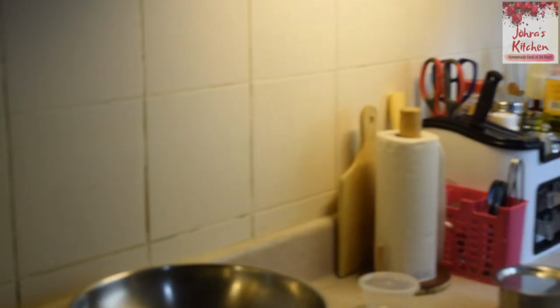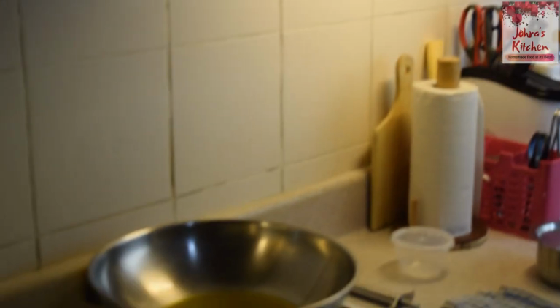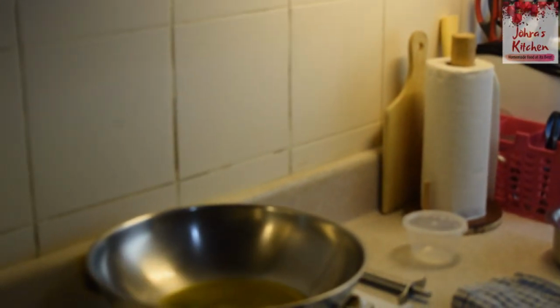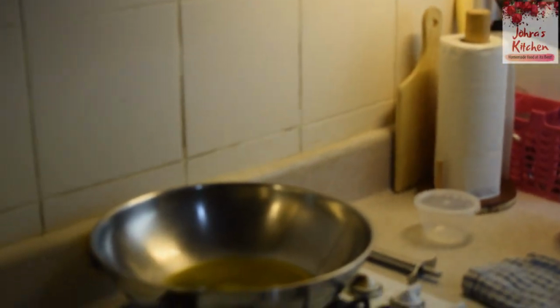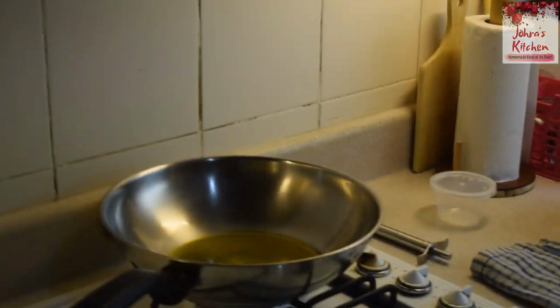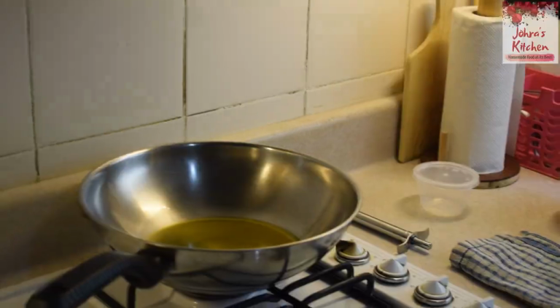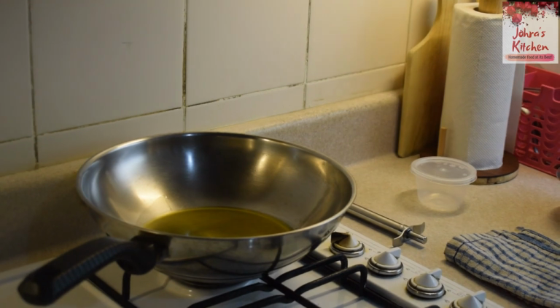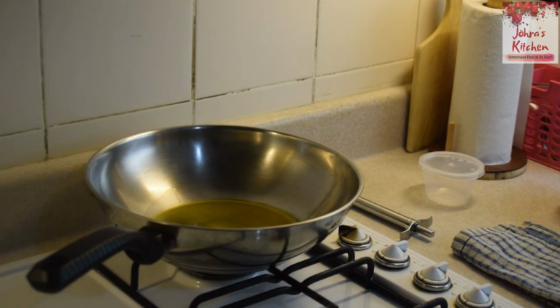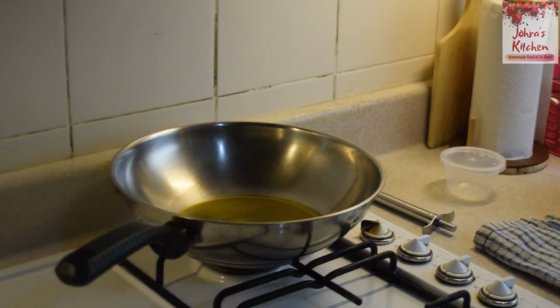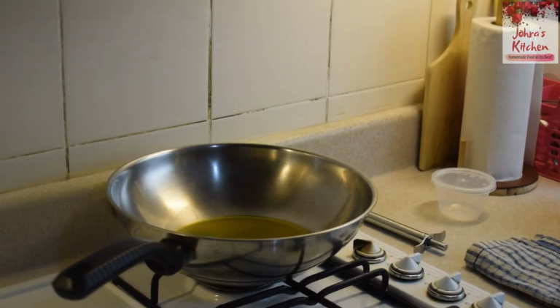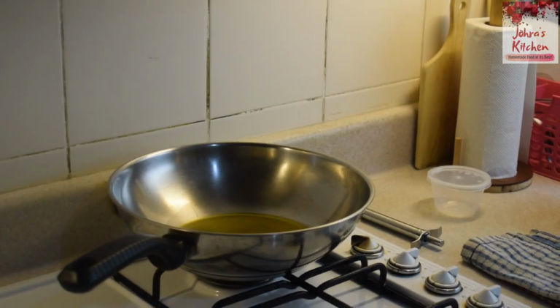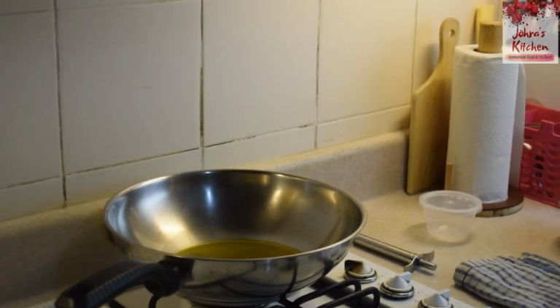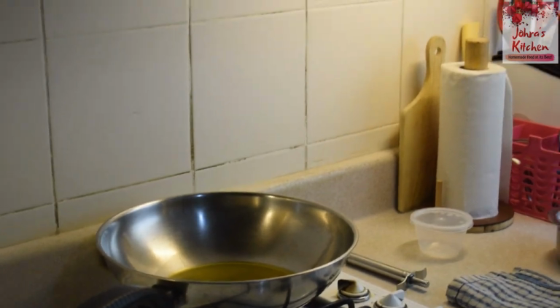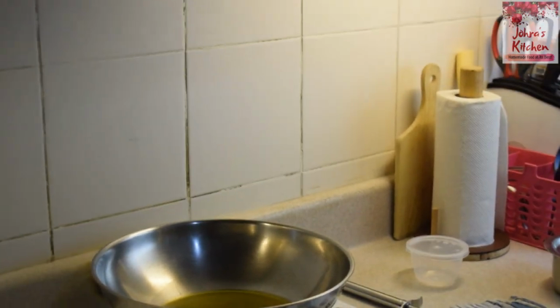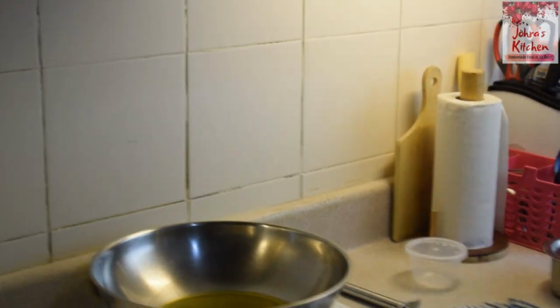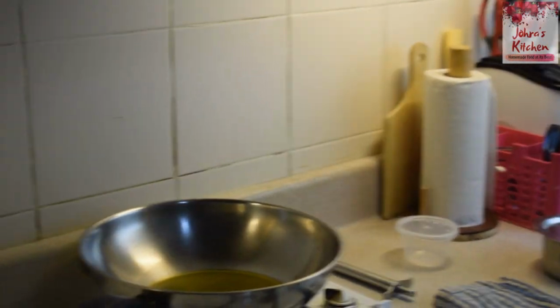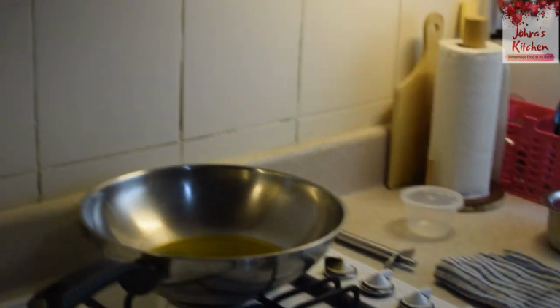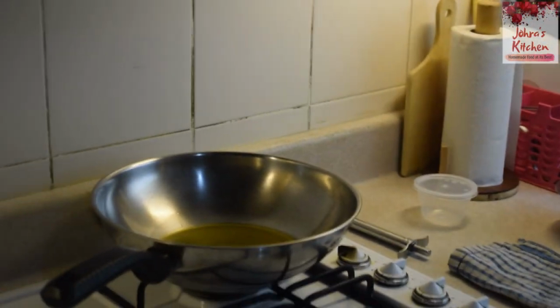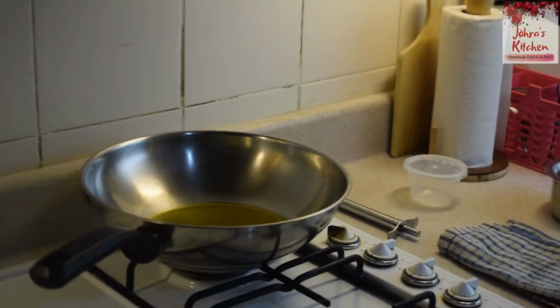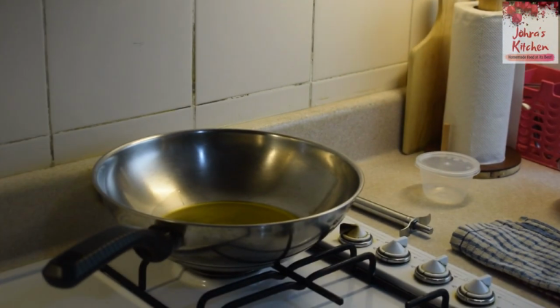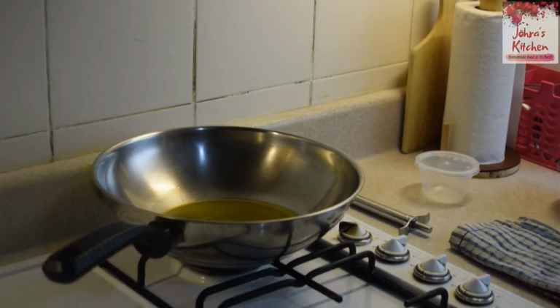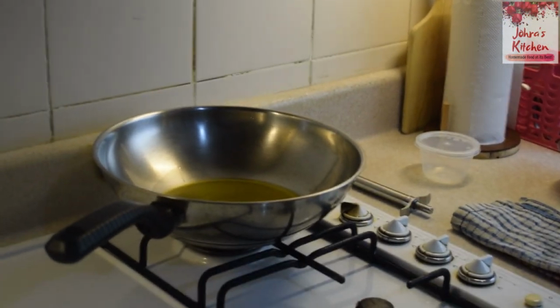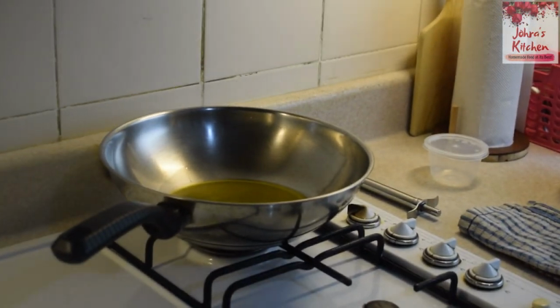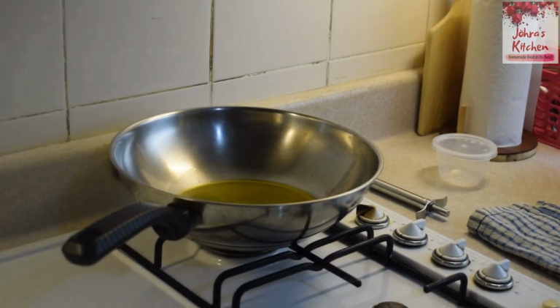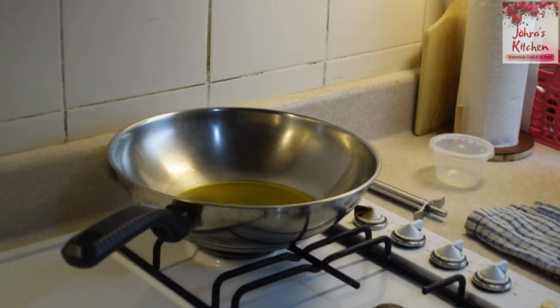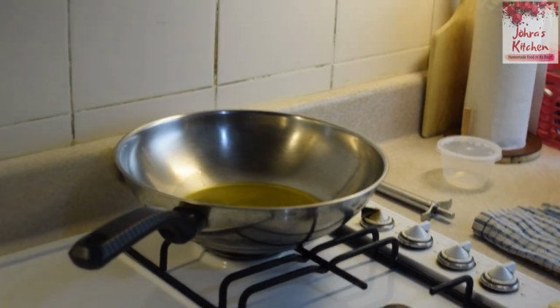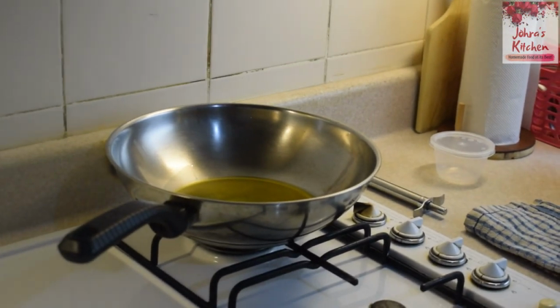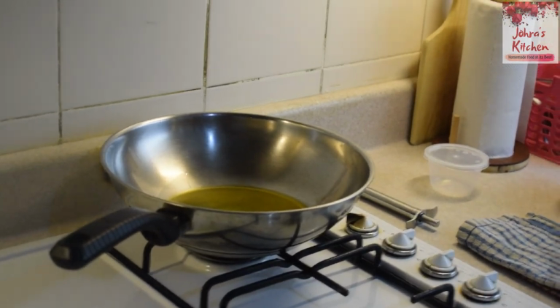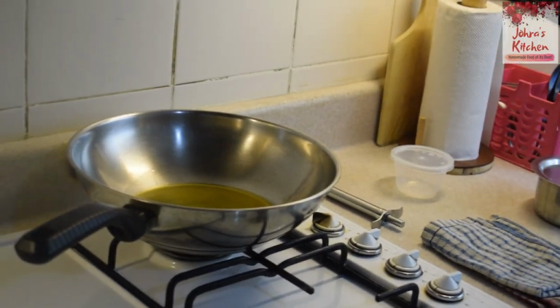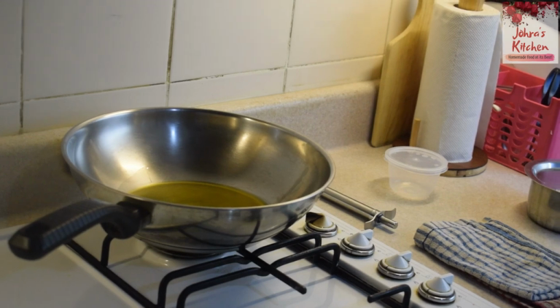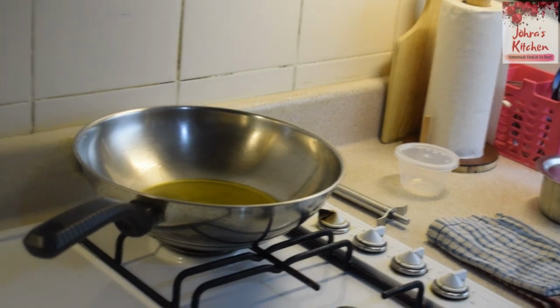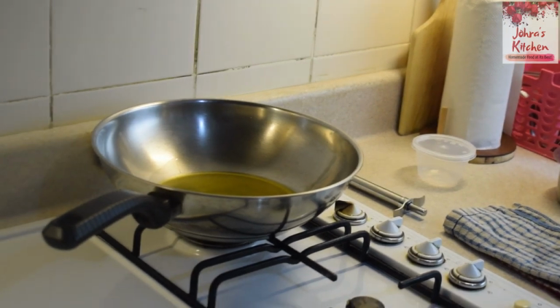Hello friends, welcome to Johara's Kitchen. So, you are here to take a video. I'm going to show you a very casual vlog.